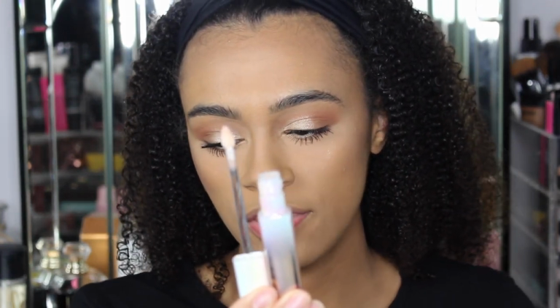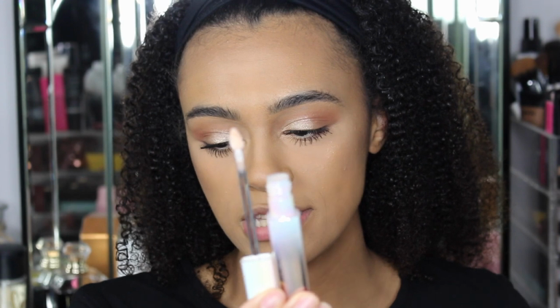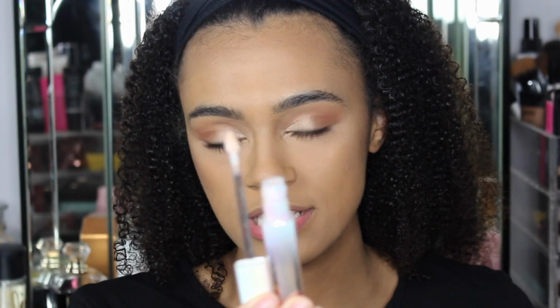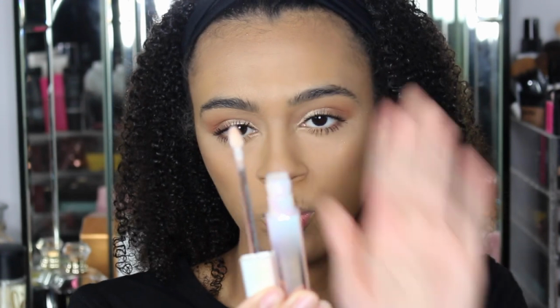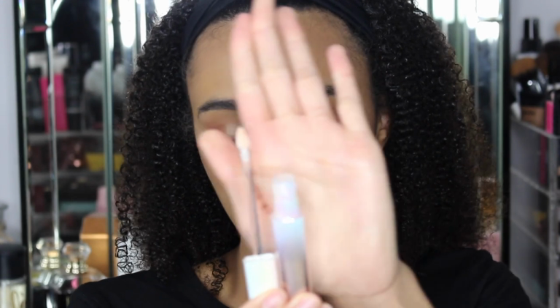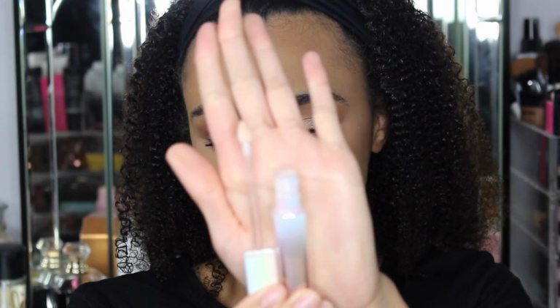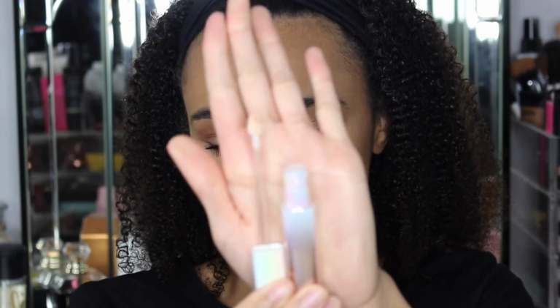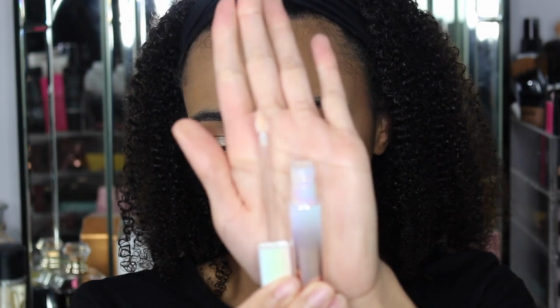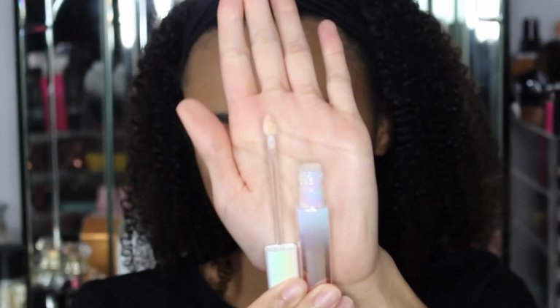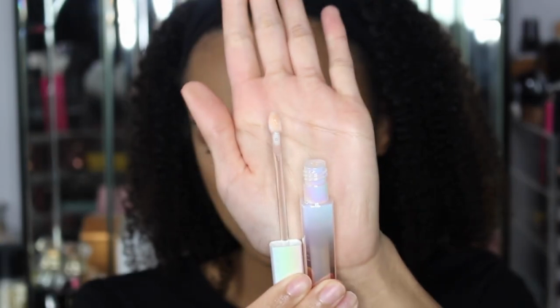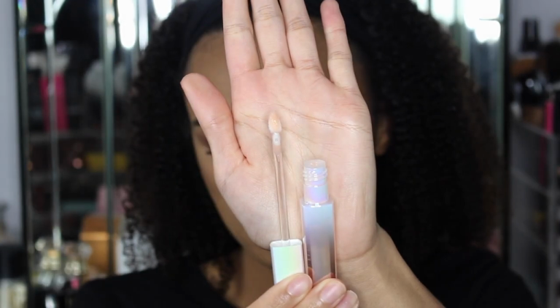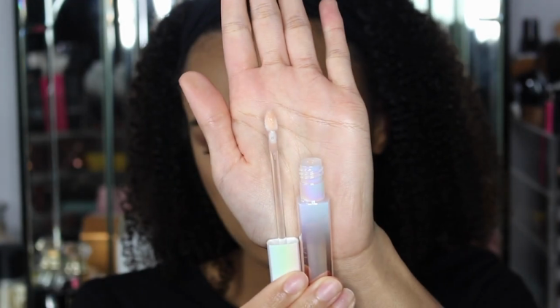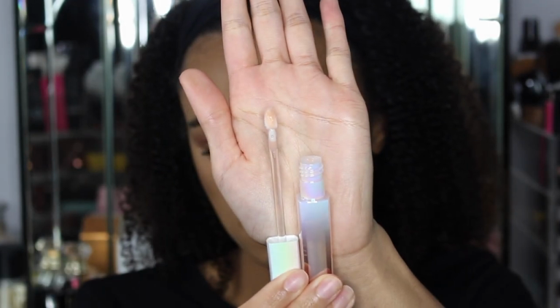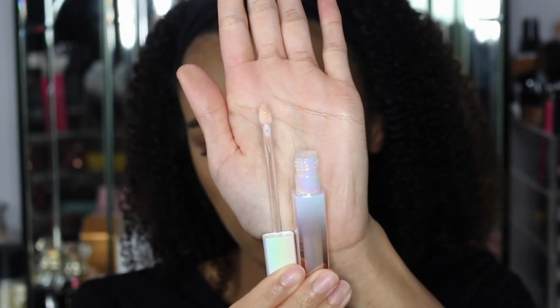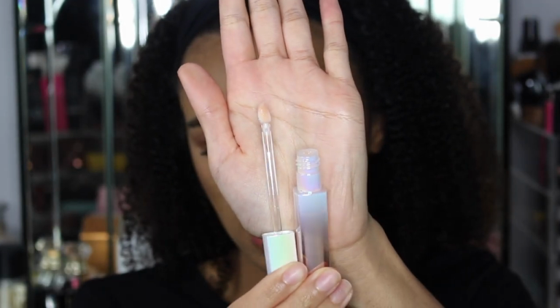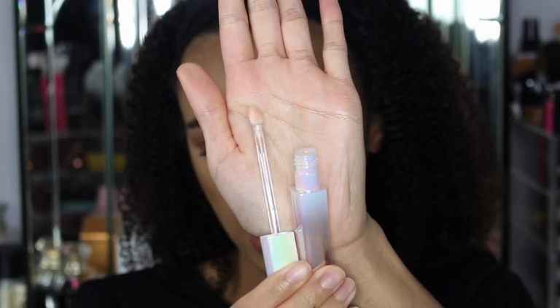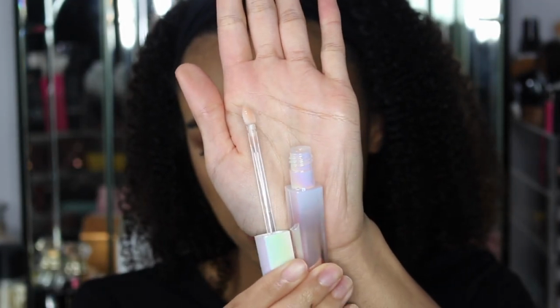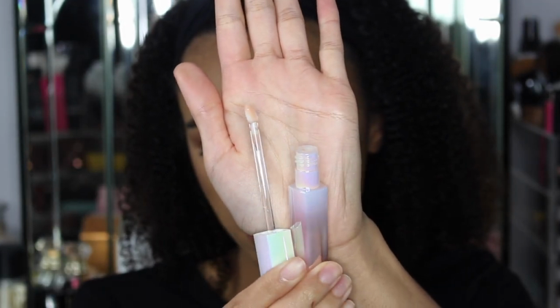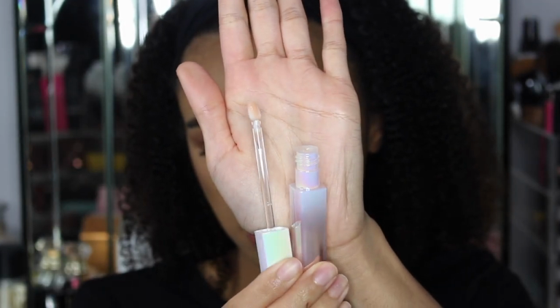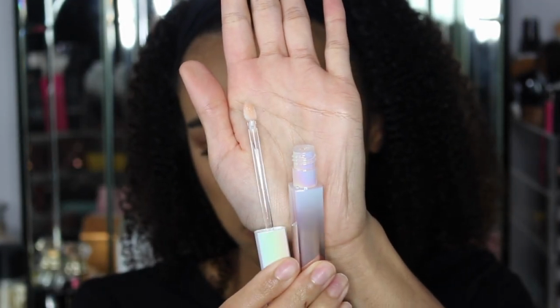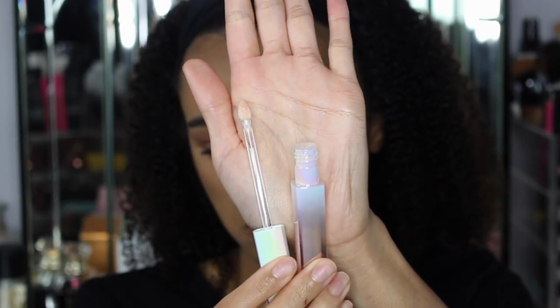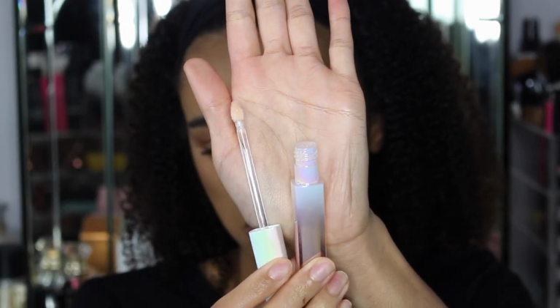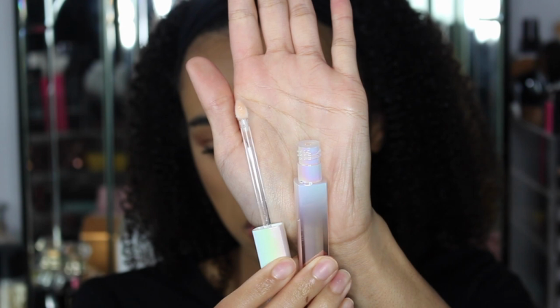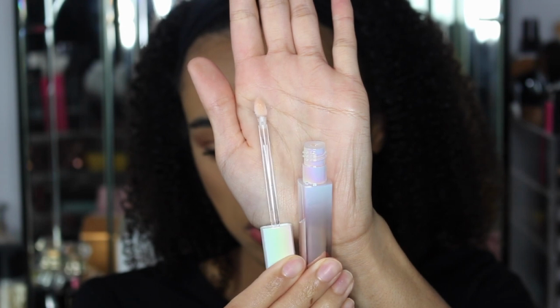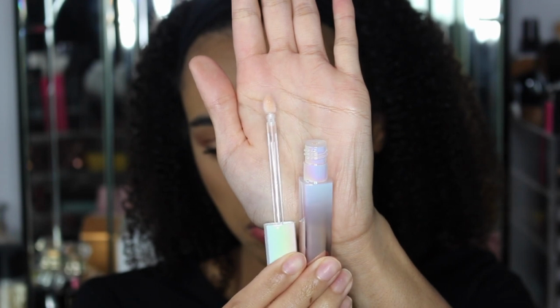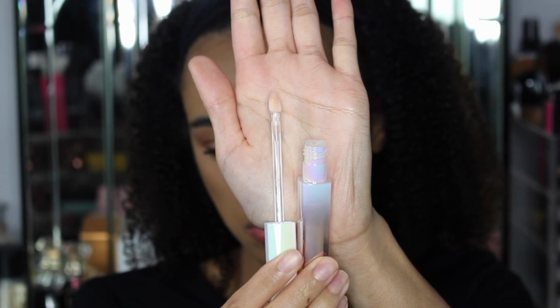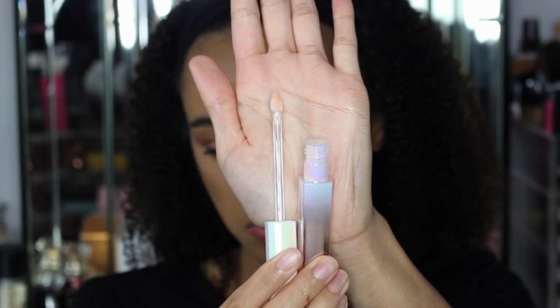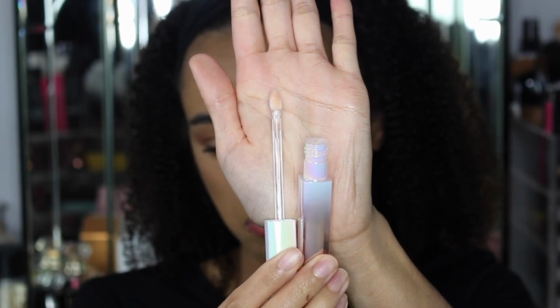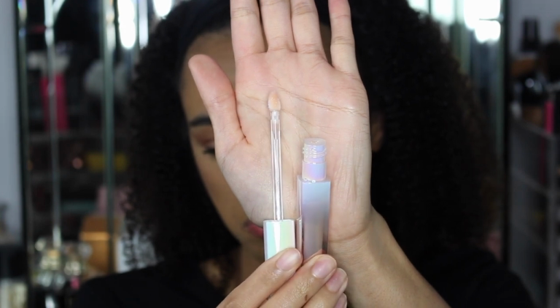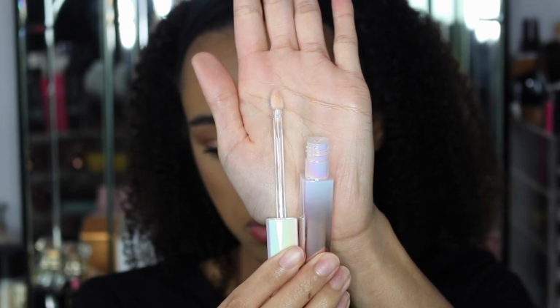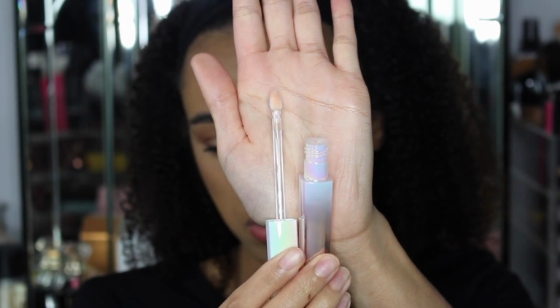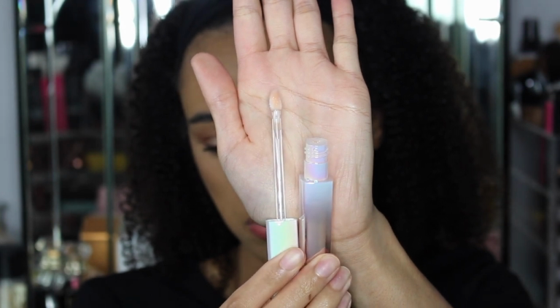This is the wand here. It's actually quite a cute little wand.